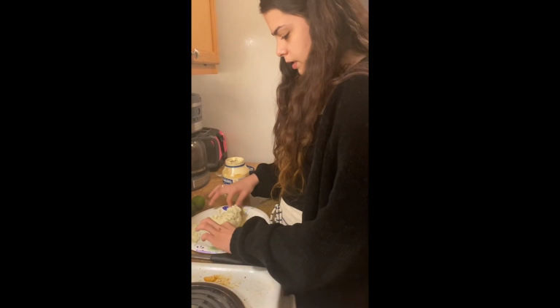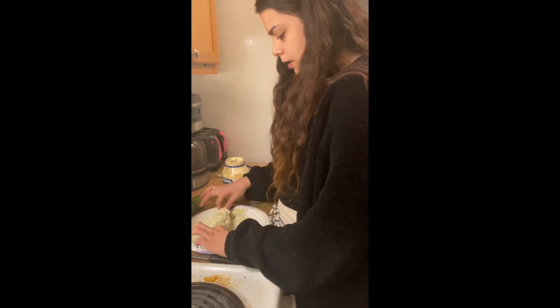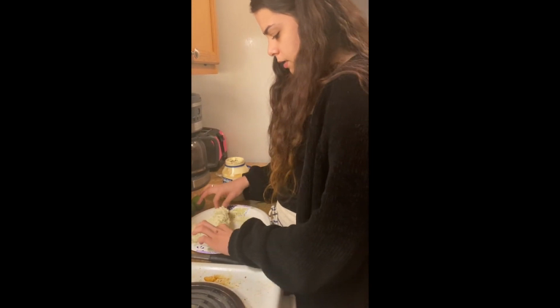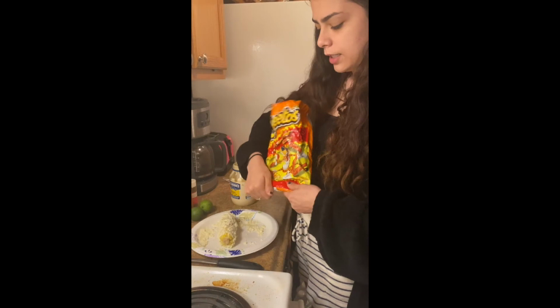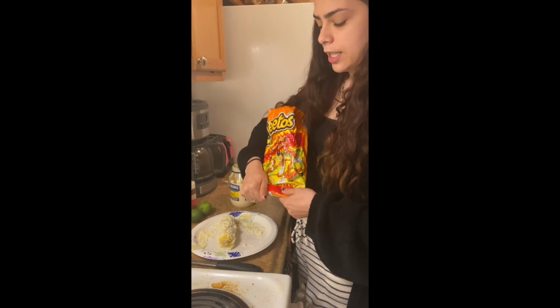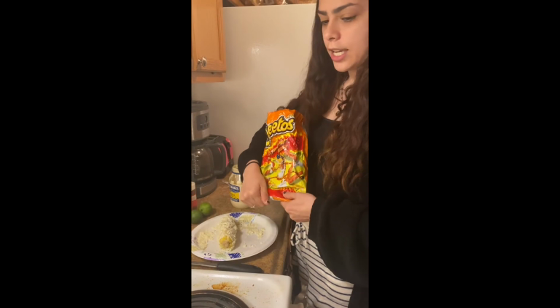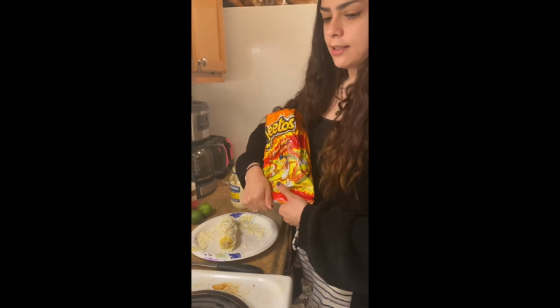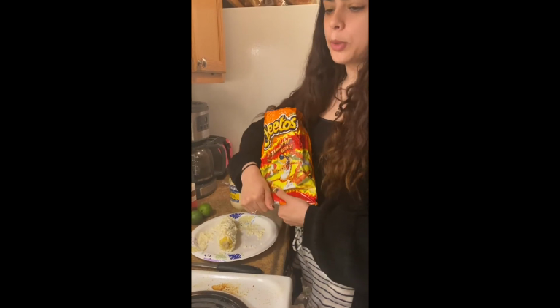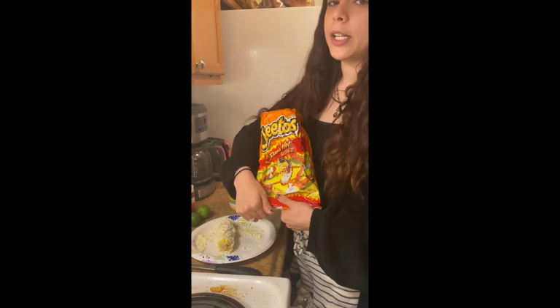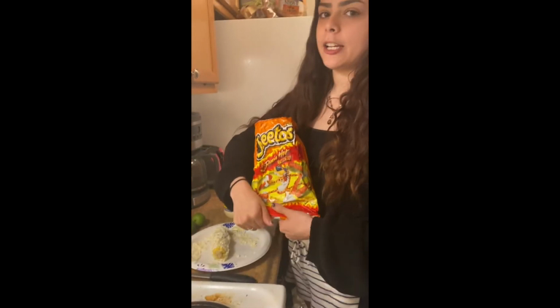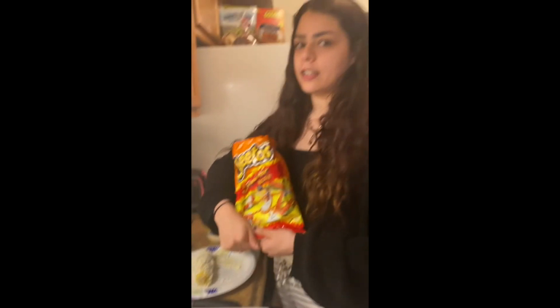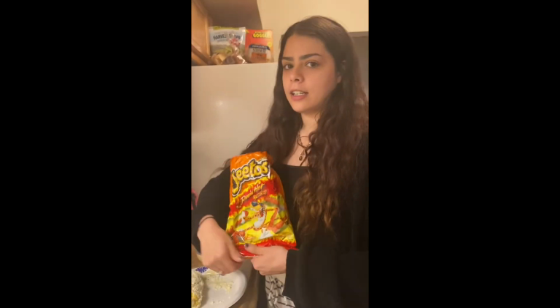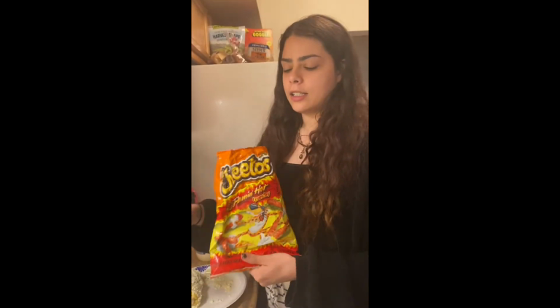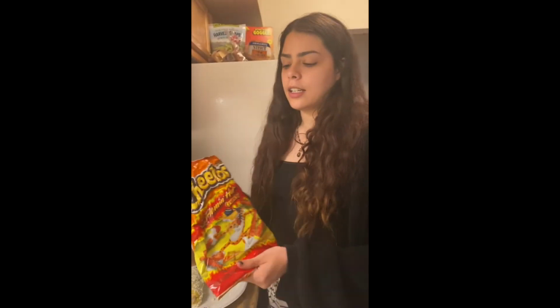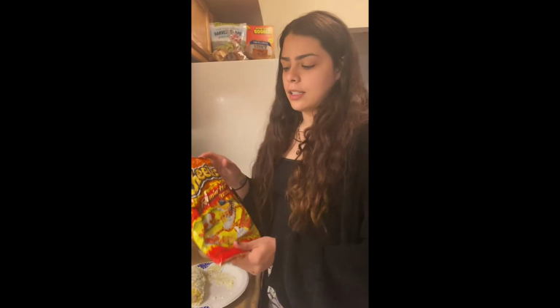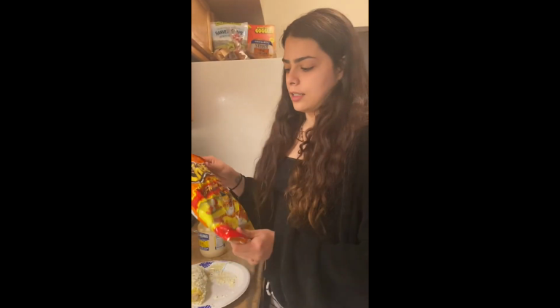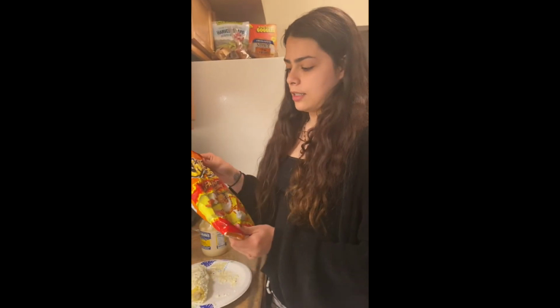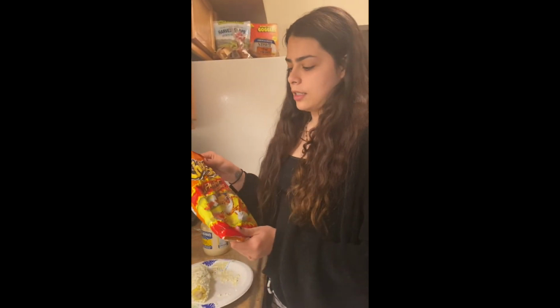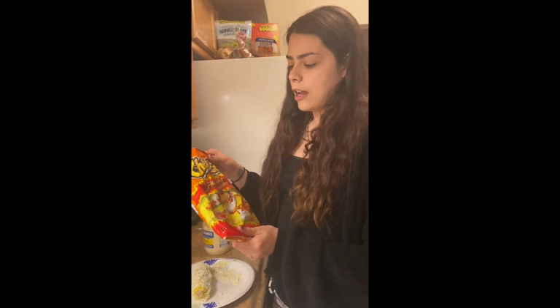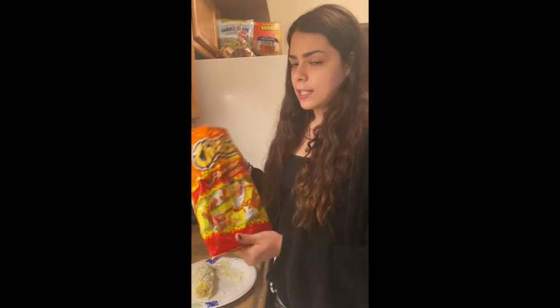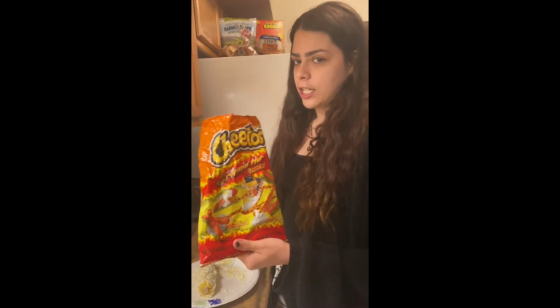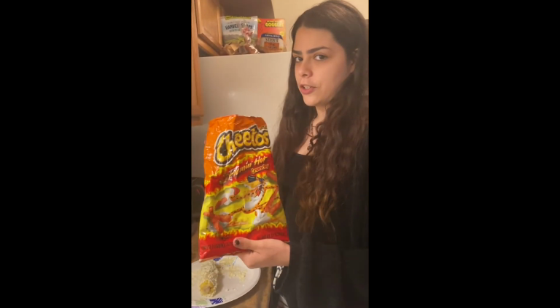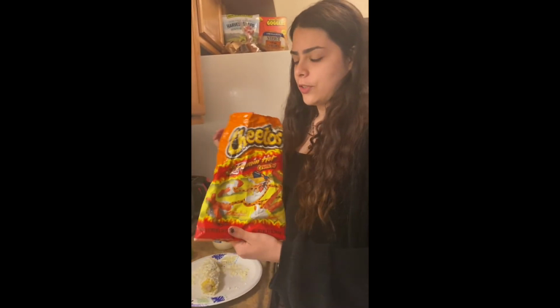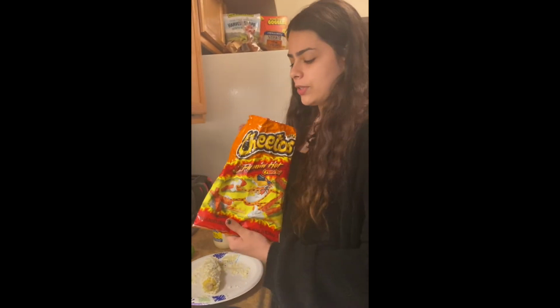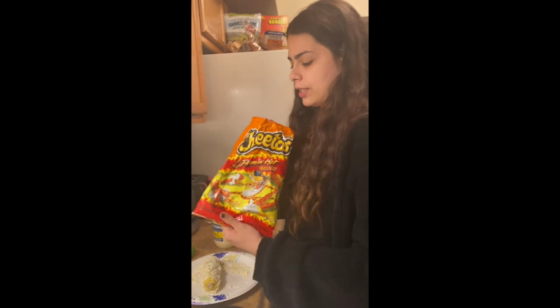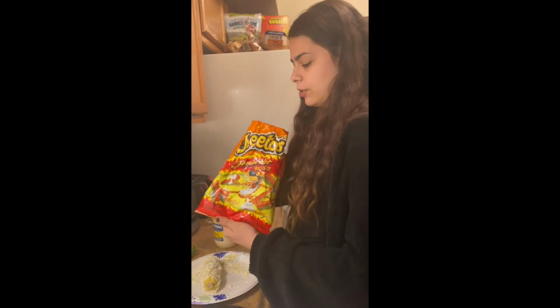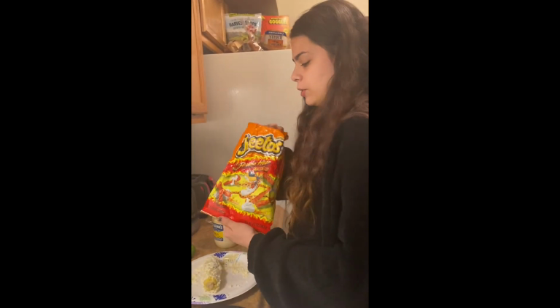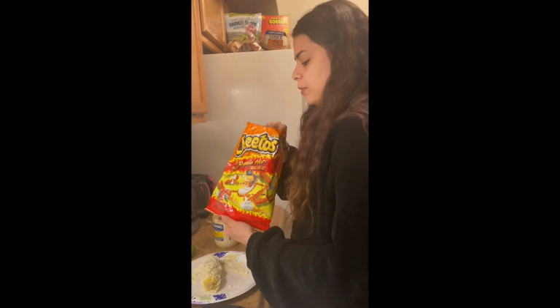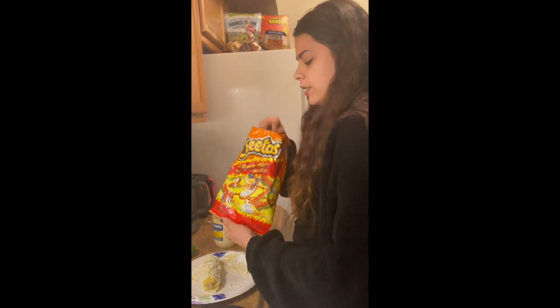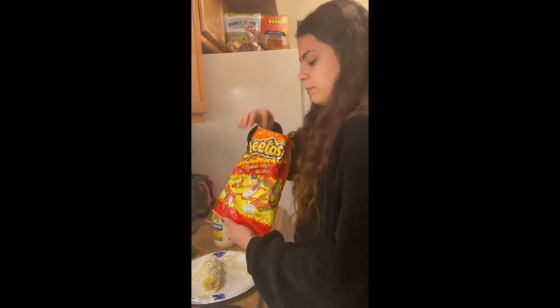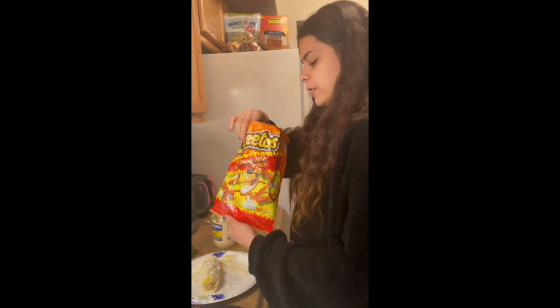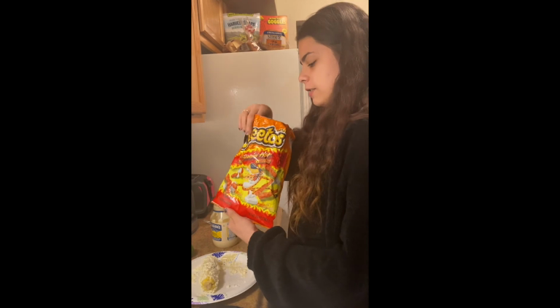If you want to put hot Cheetos, you can put them.